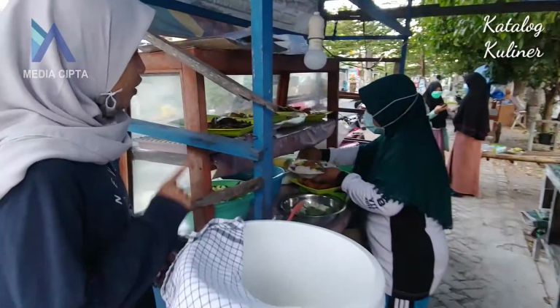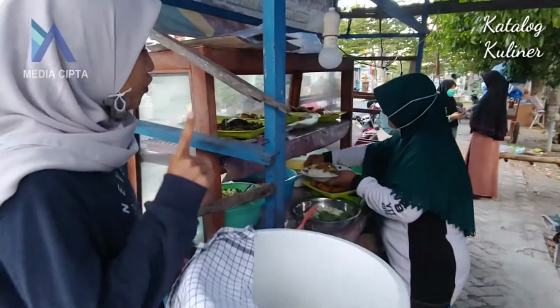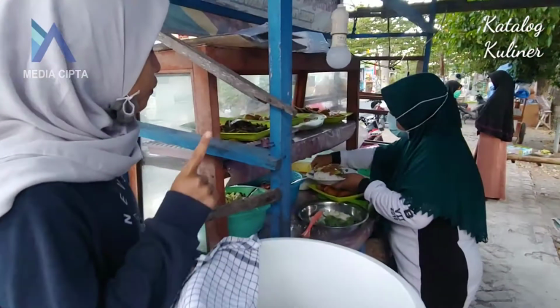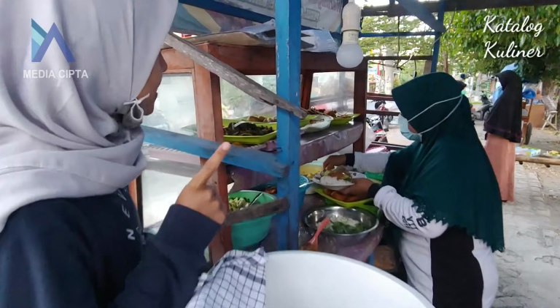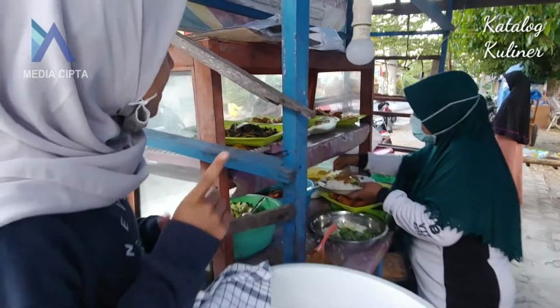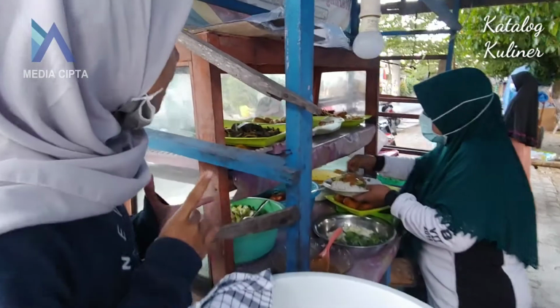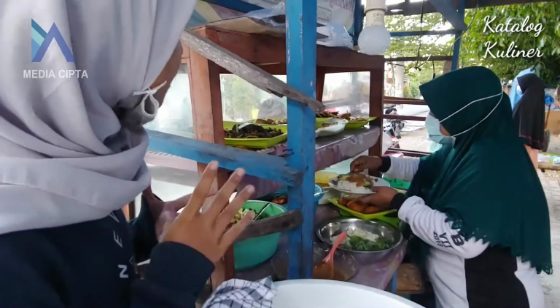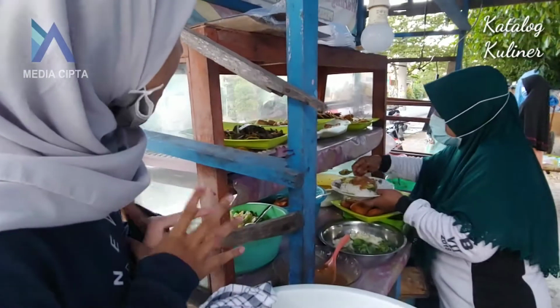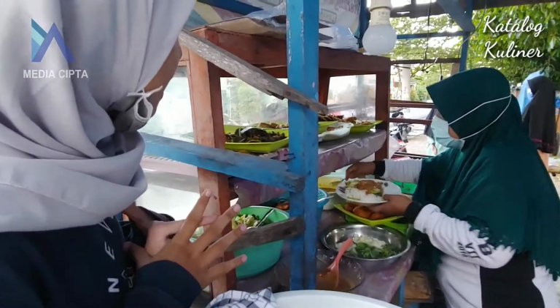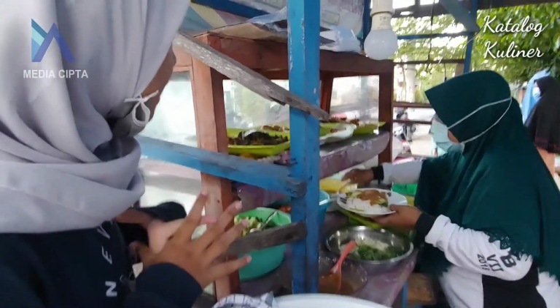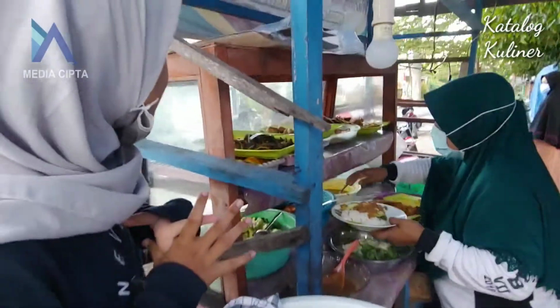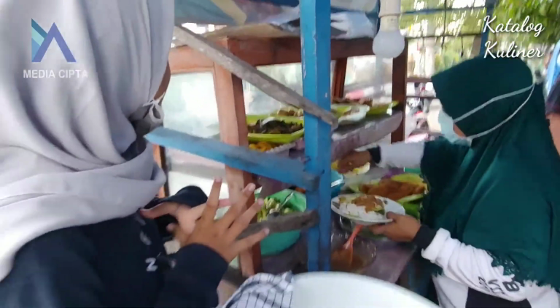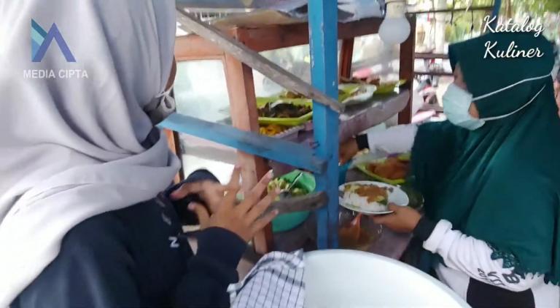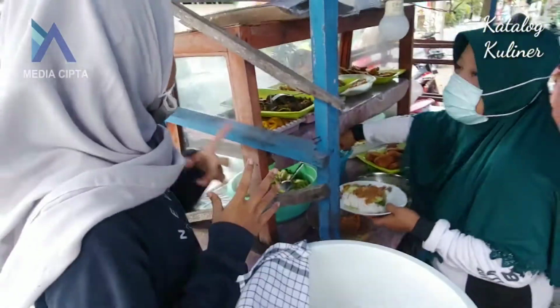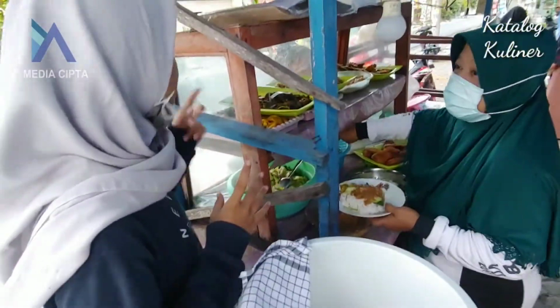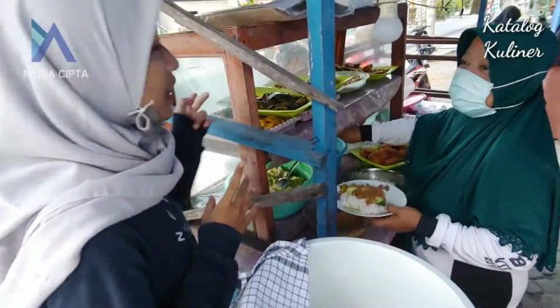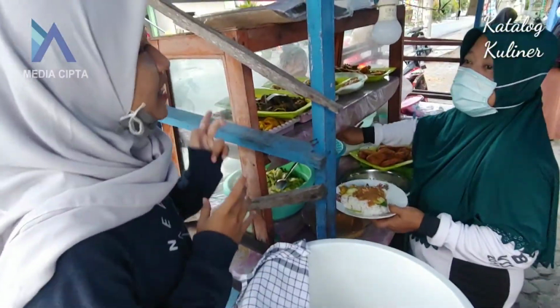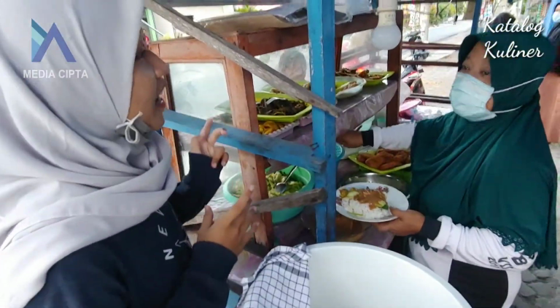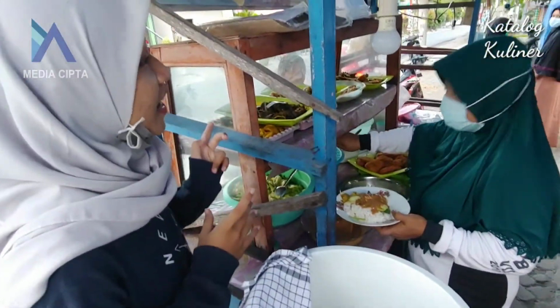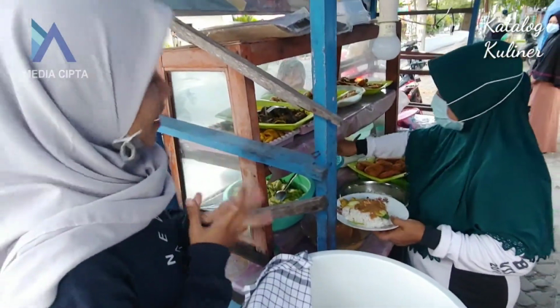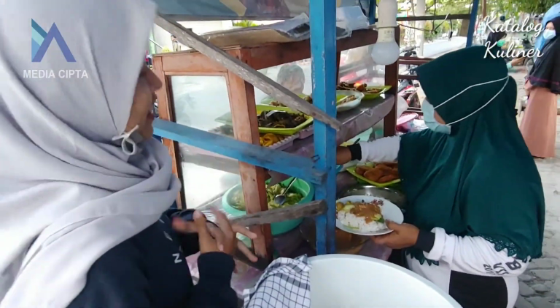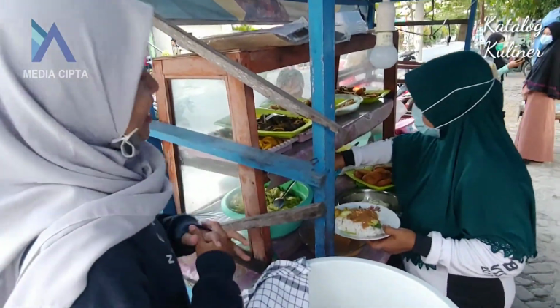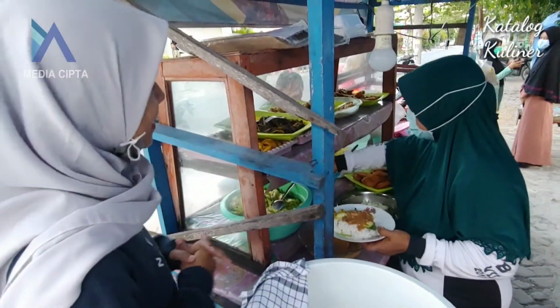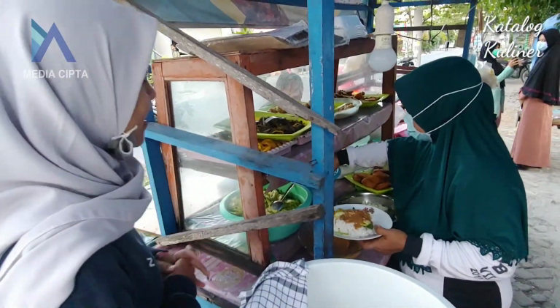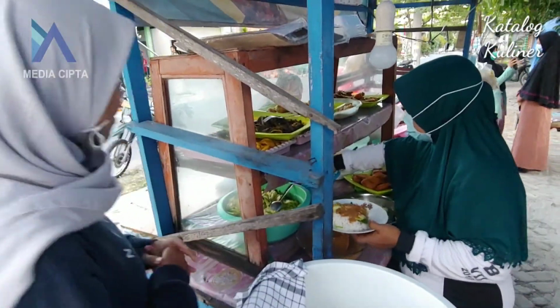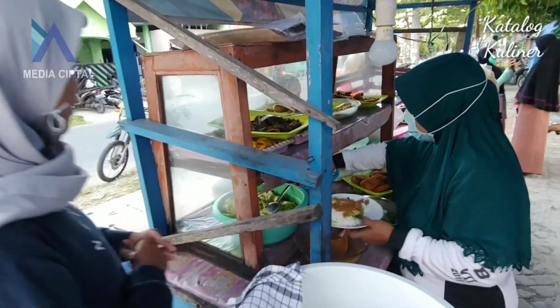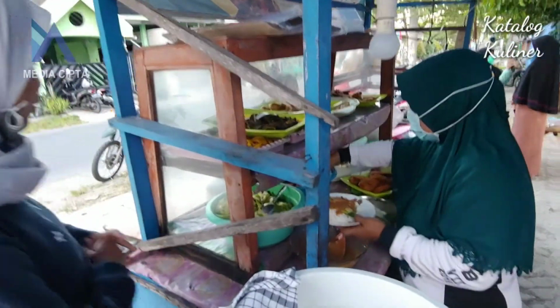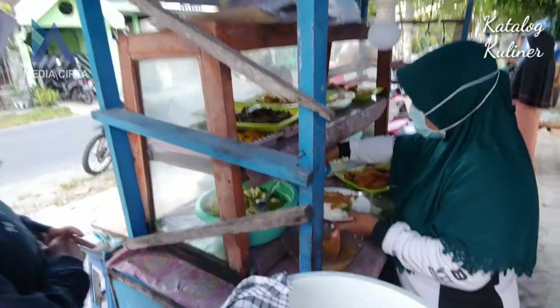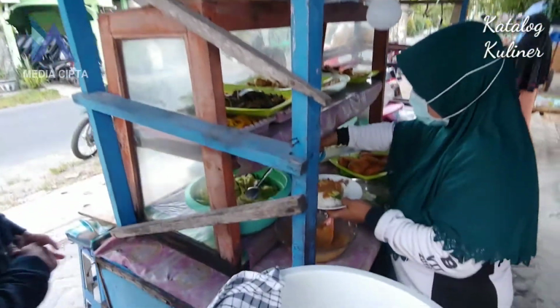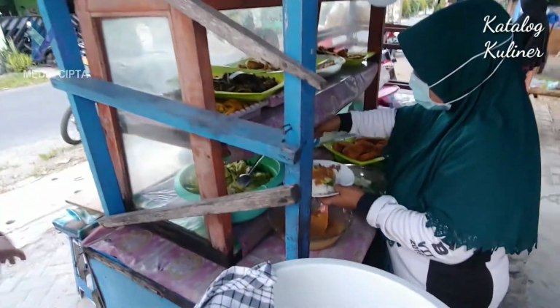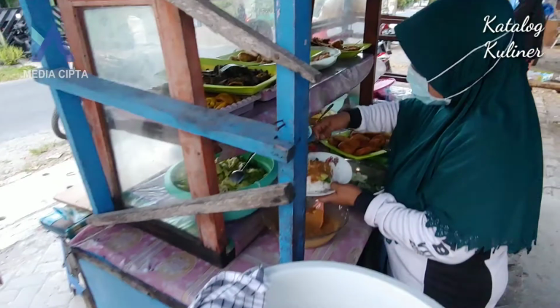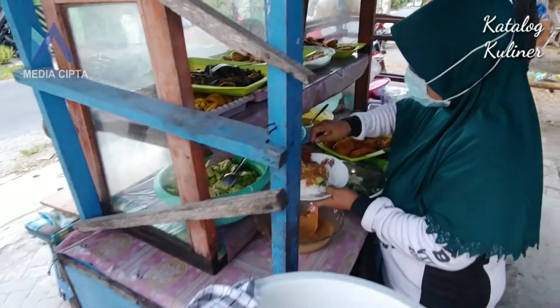Bu, pecelnya satu ya. Ikannya babat aja.